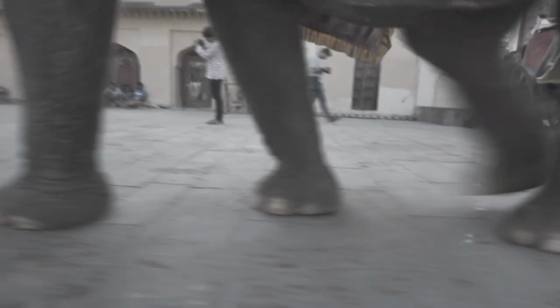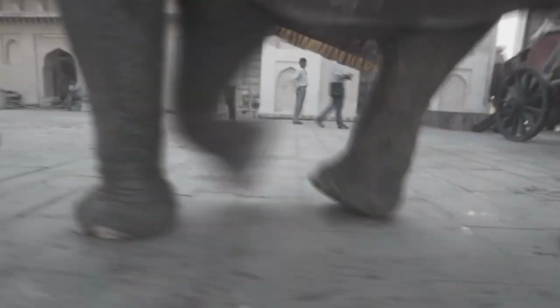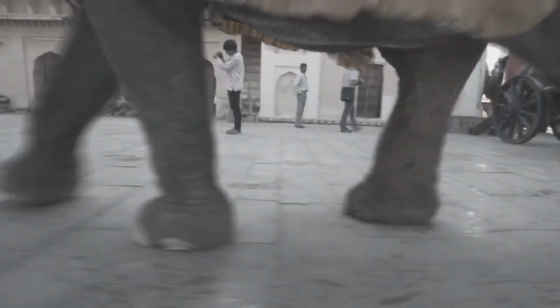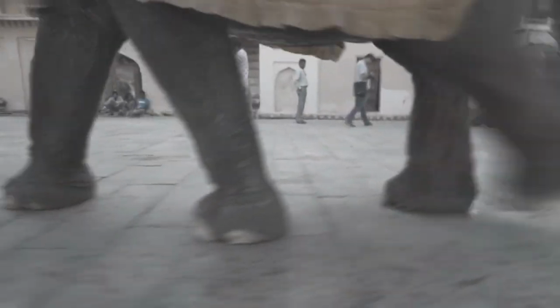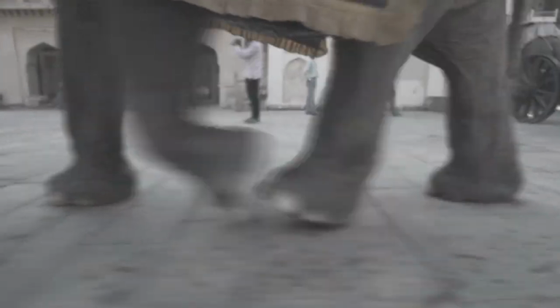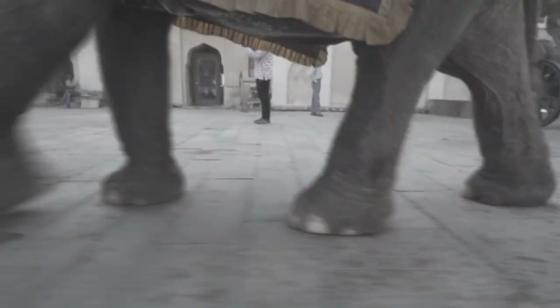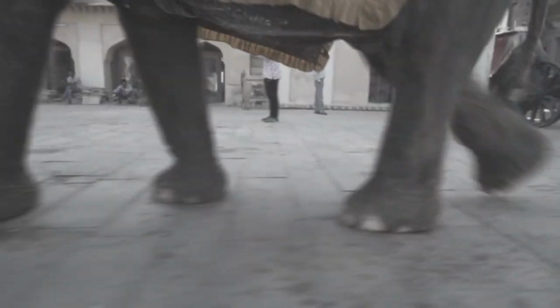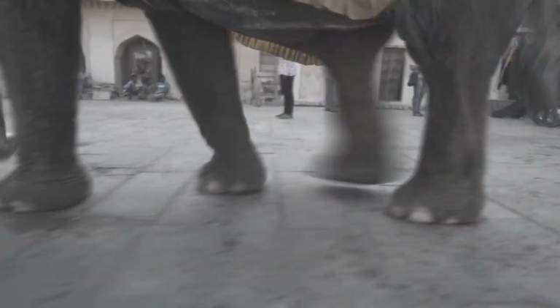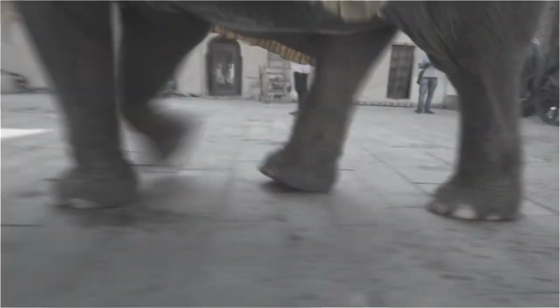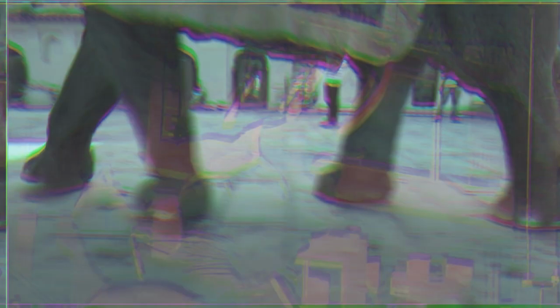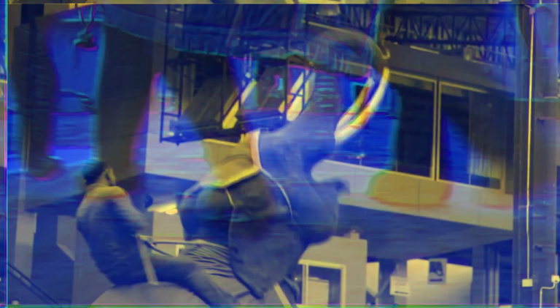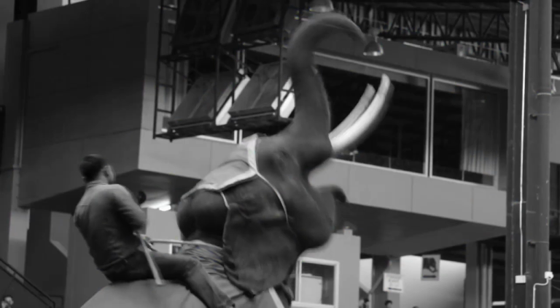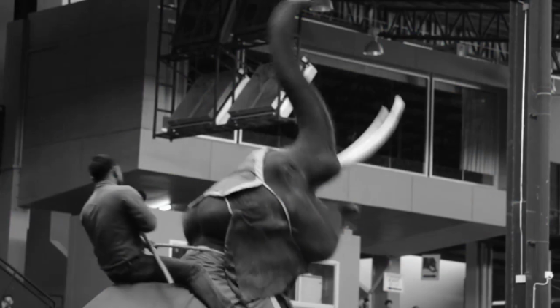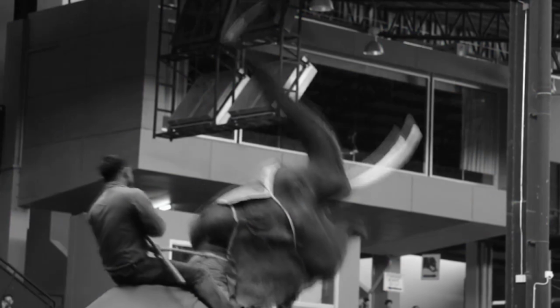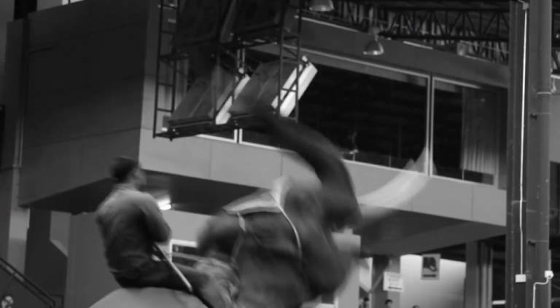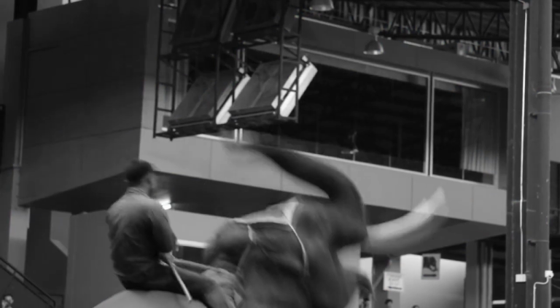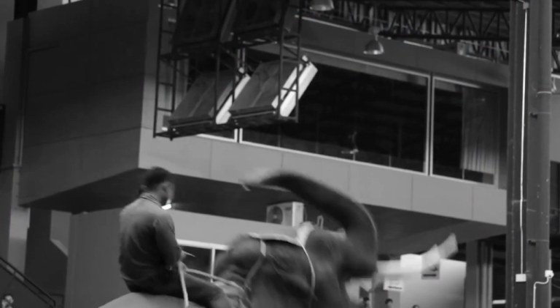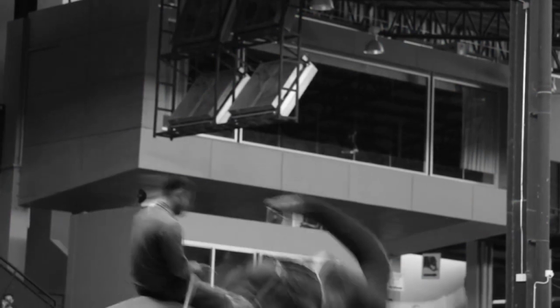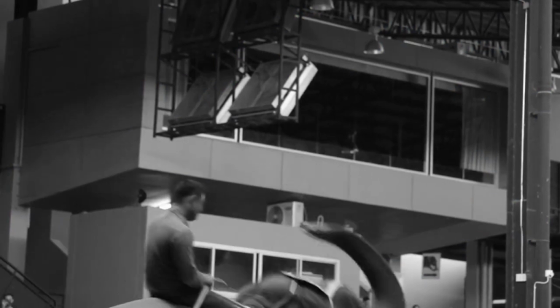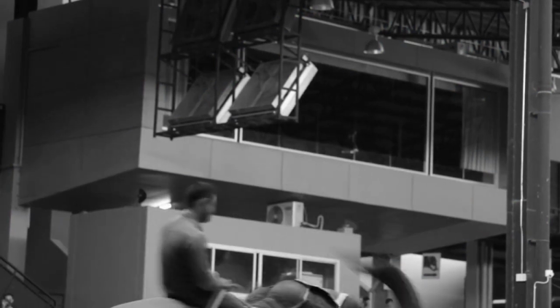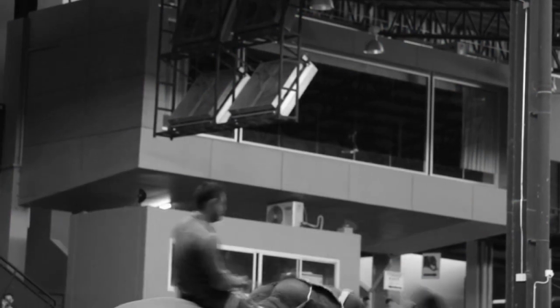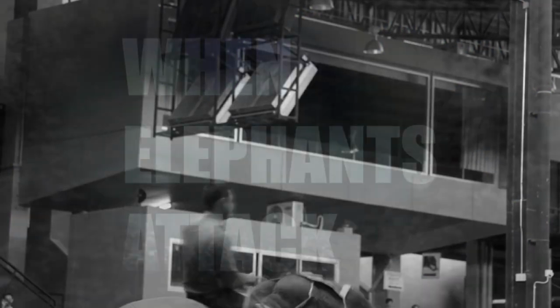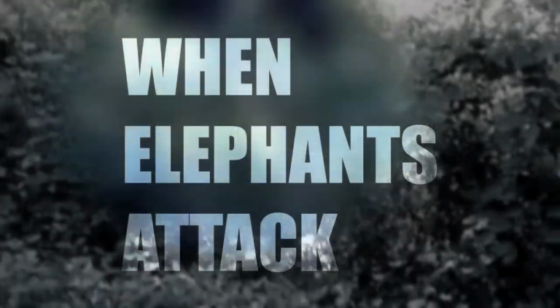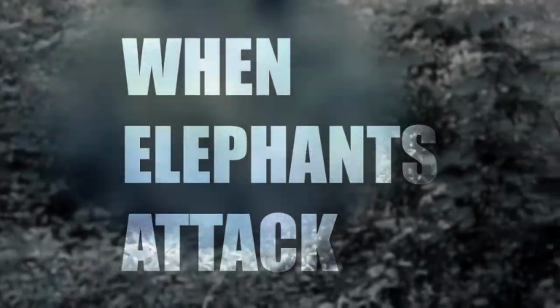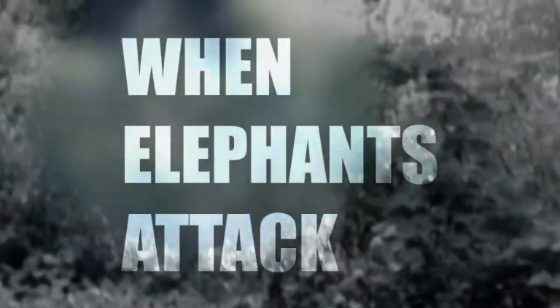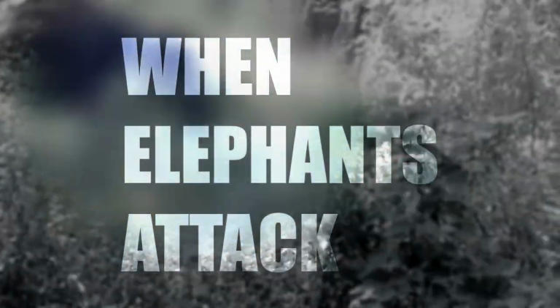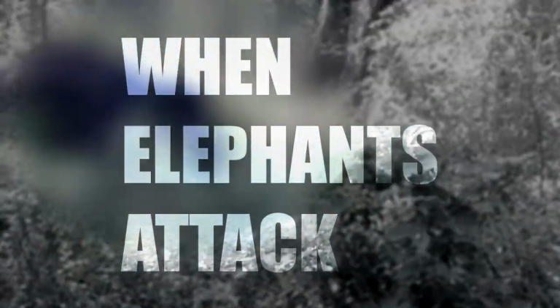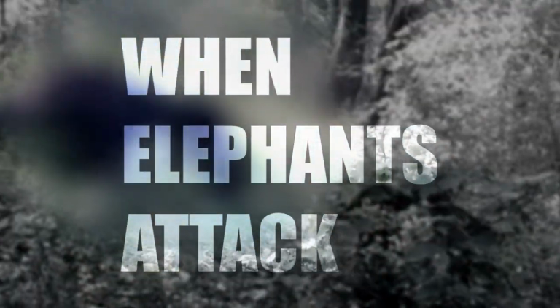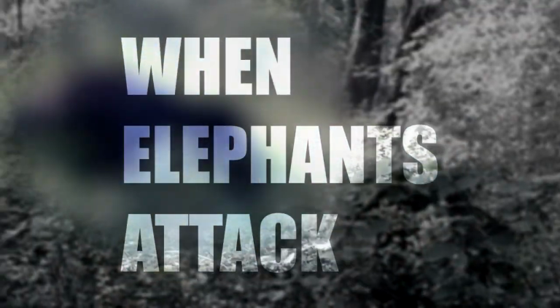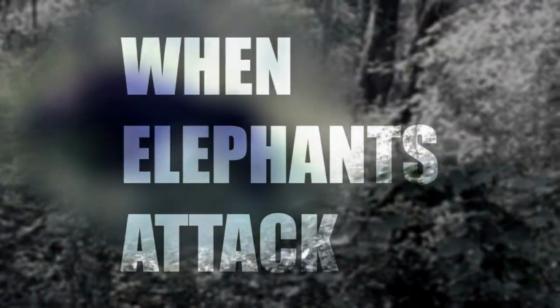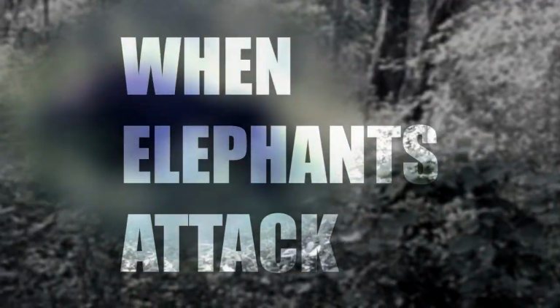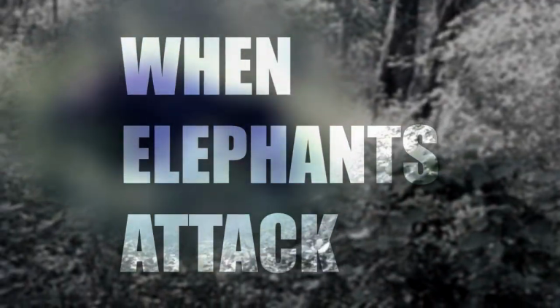From a village attack in India to a circus act gone wrong, here's what happens when elephants attack.